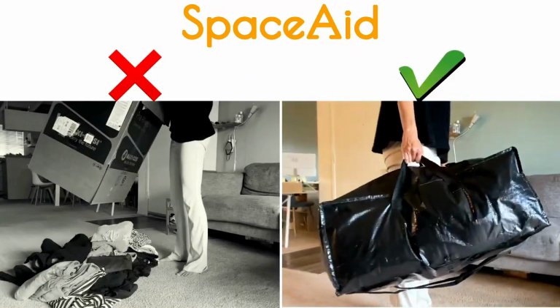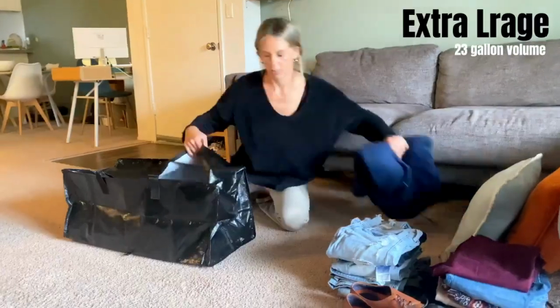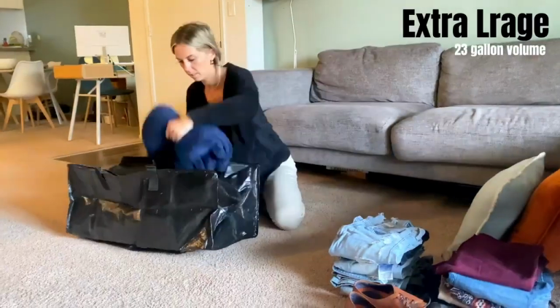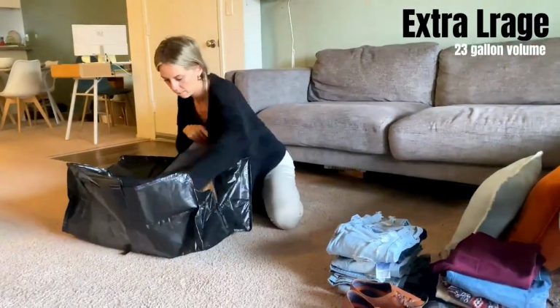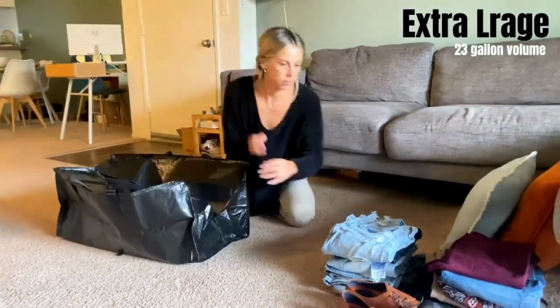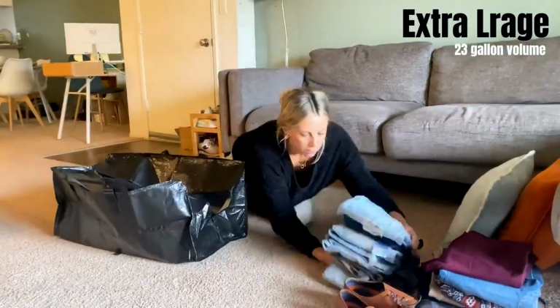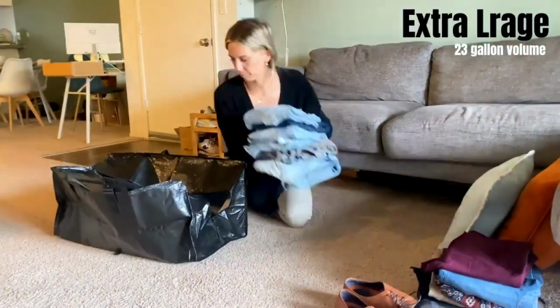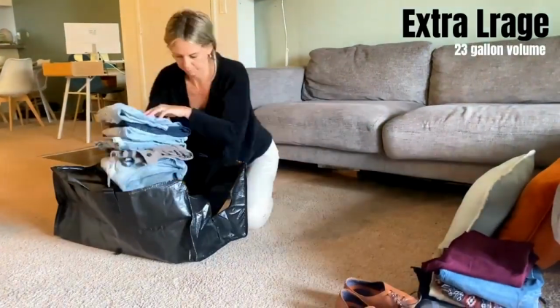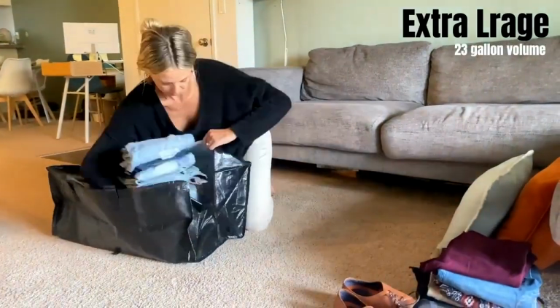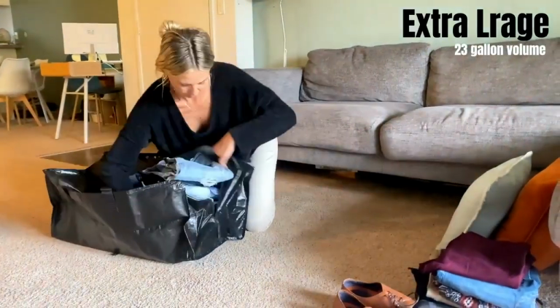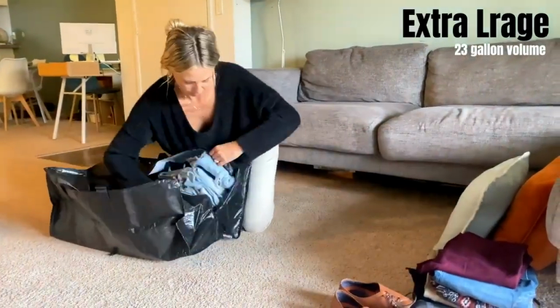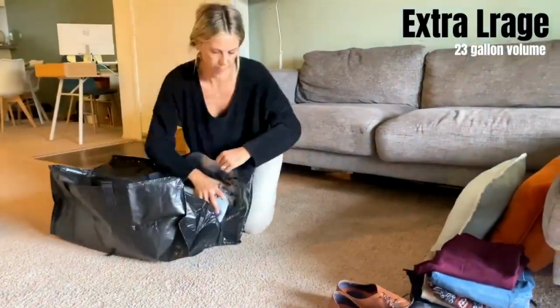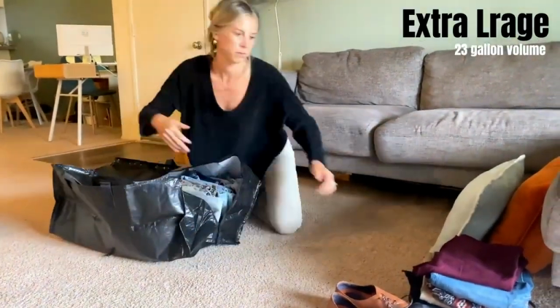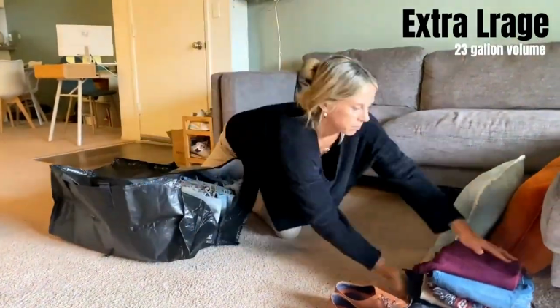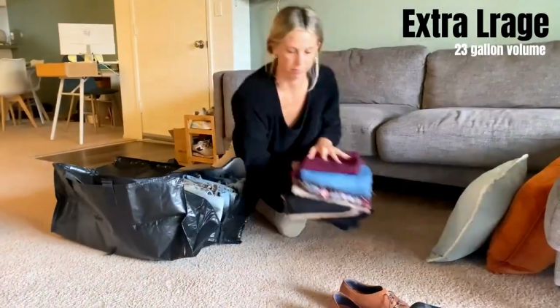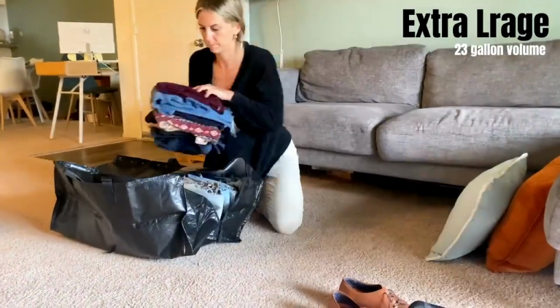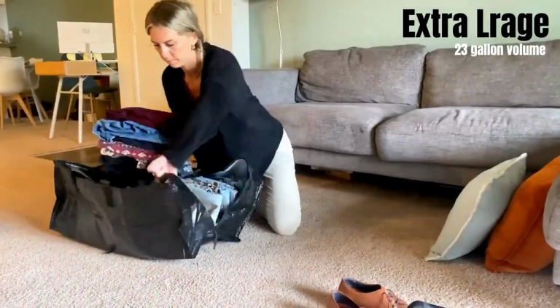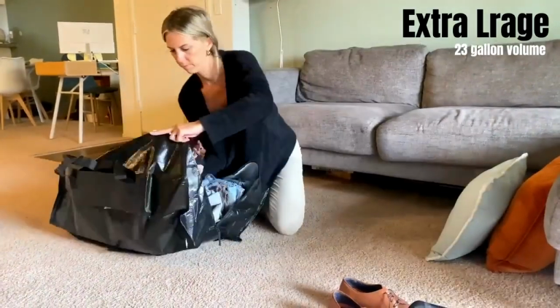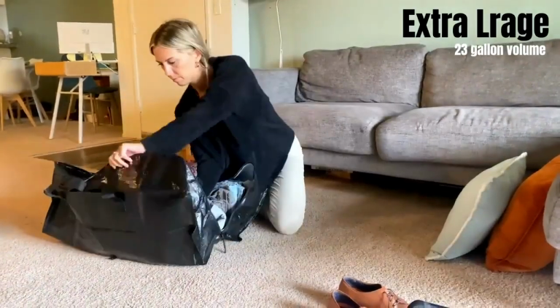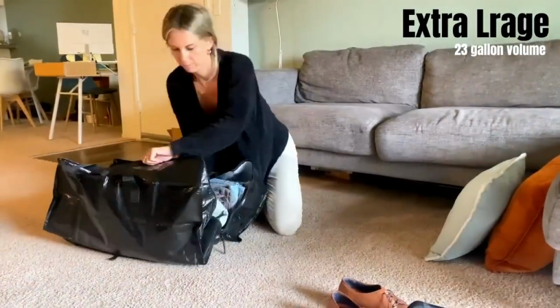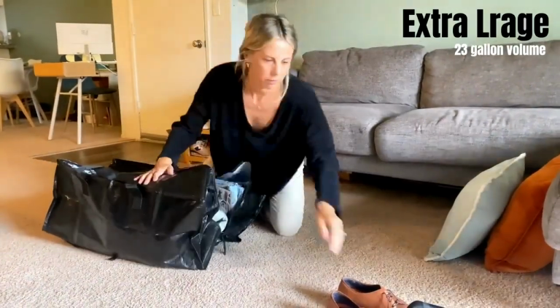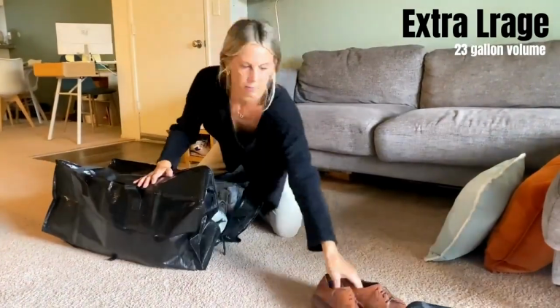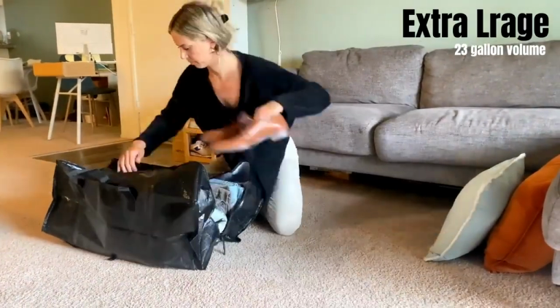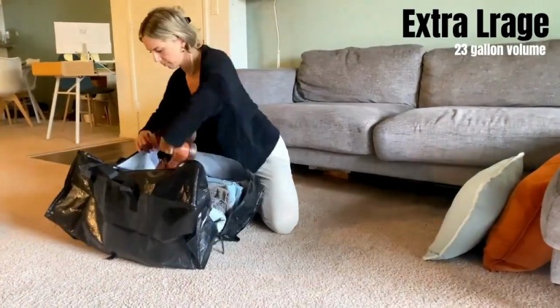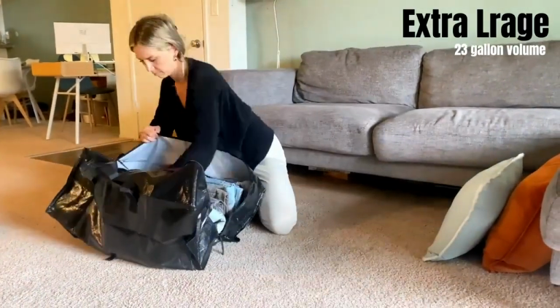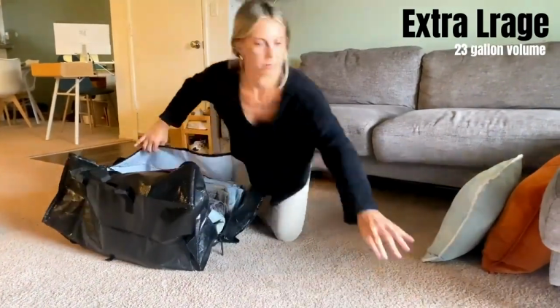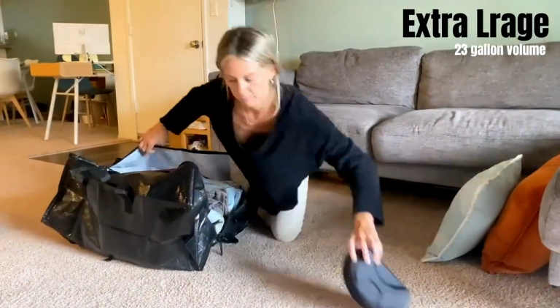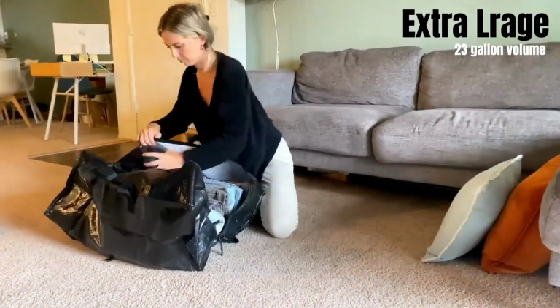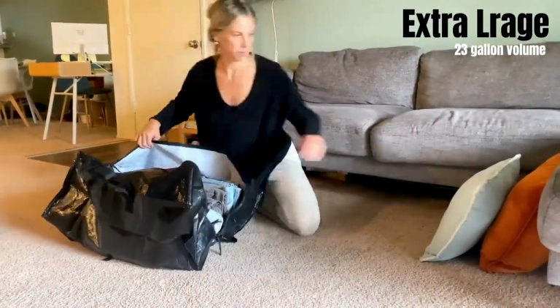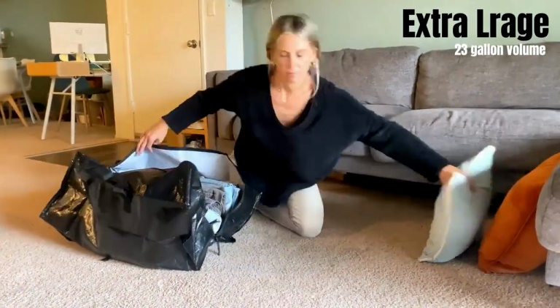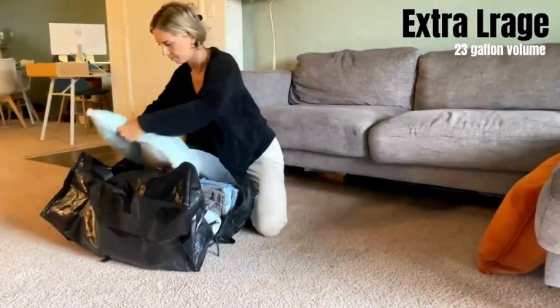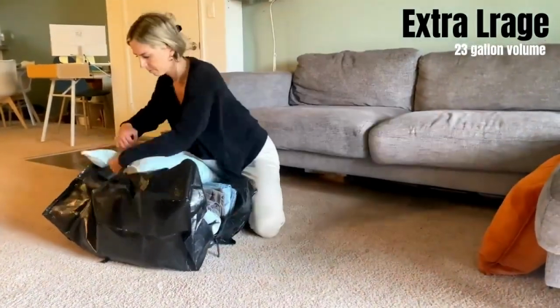Fit for clothes, shoes, towels, pillows, comforters, blankets, holiday decor and more.